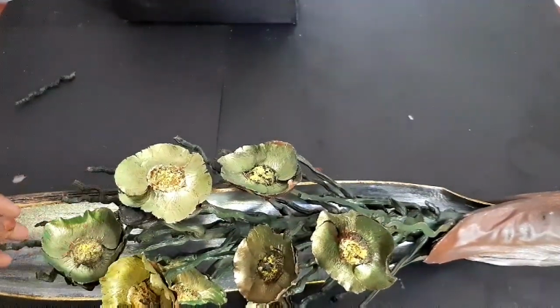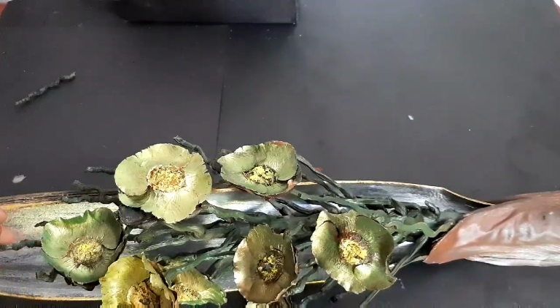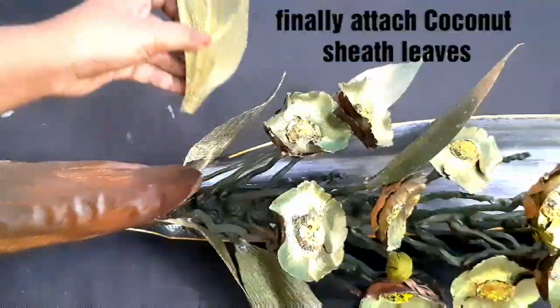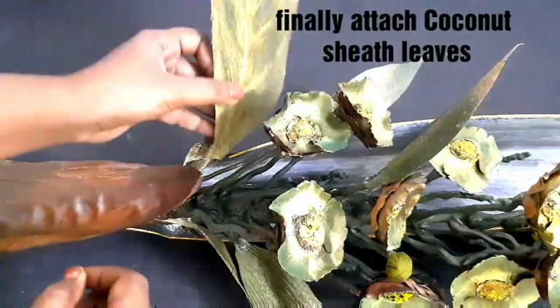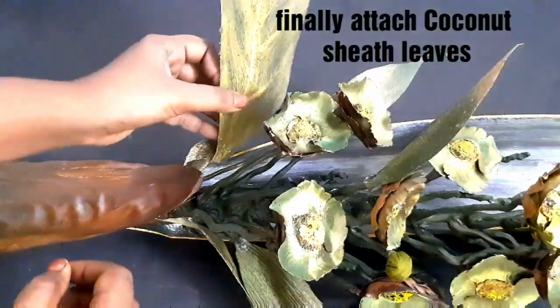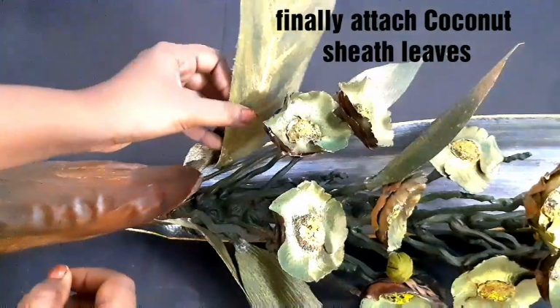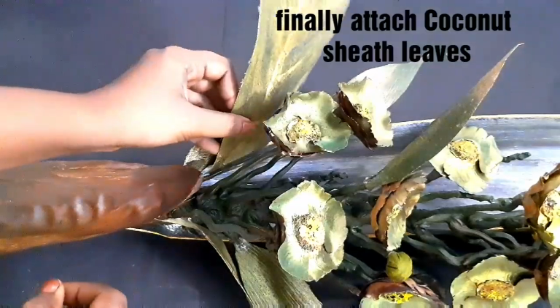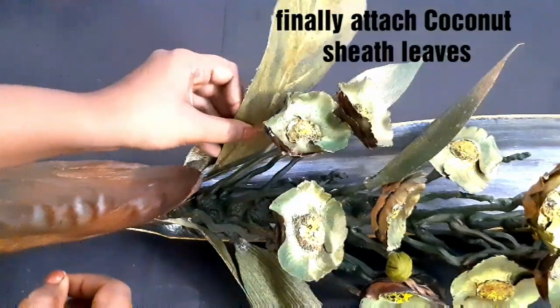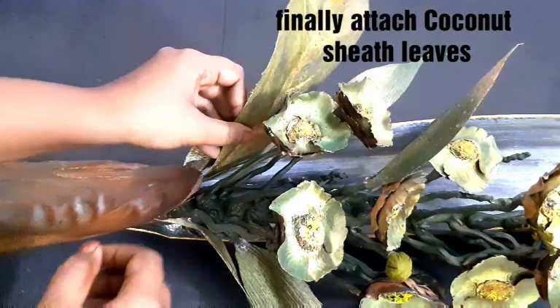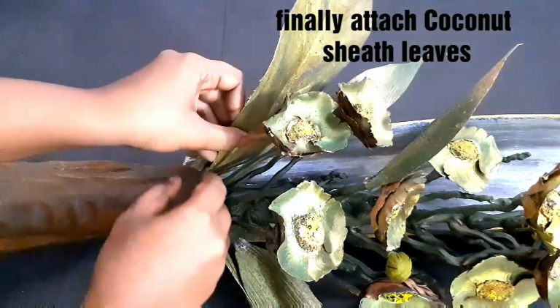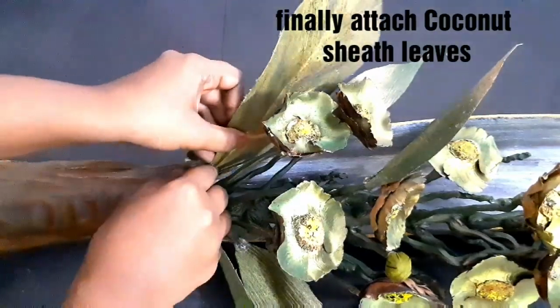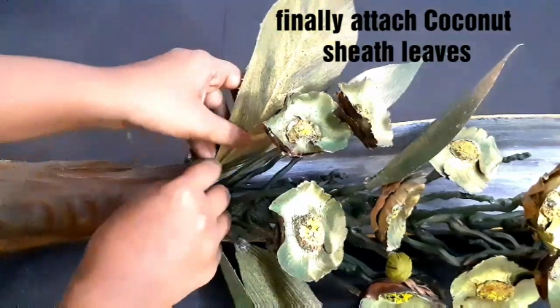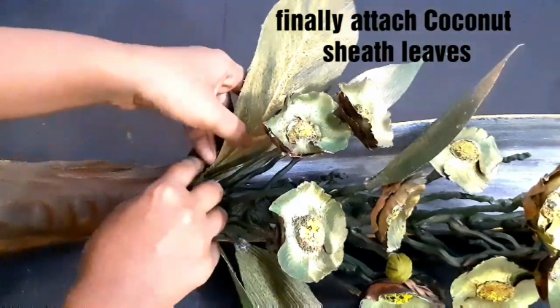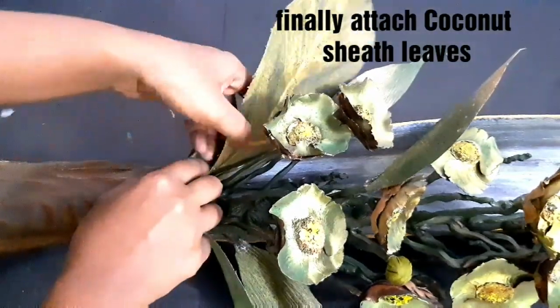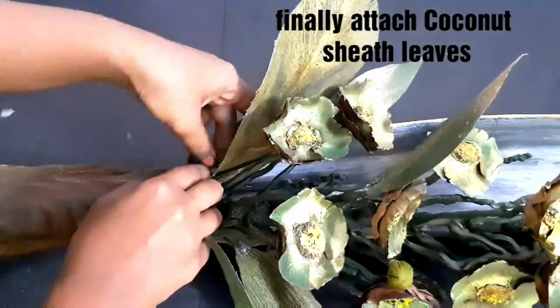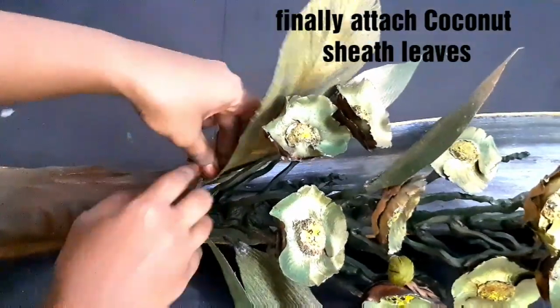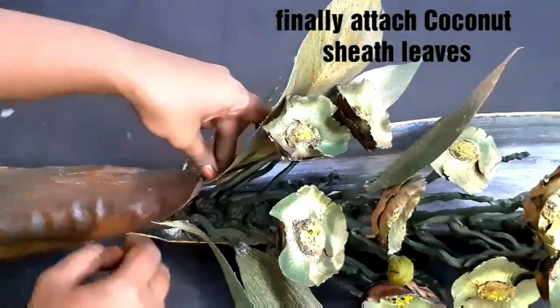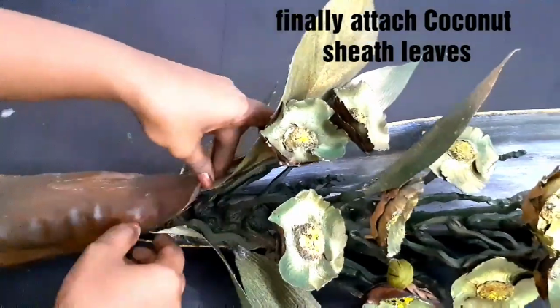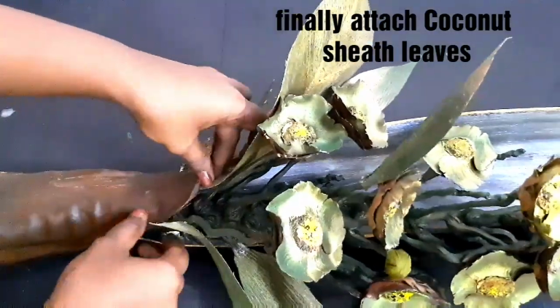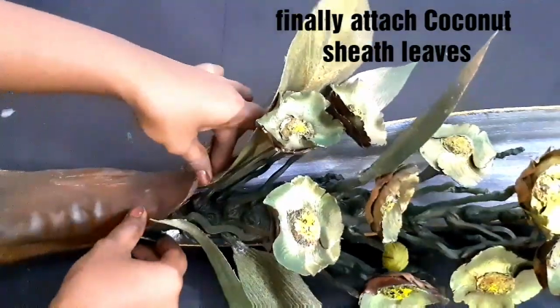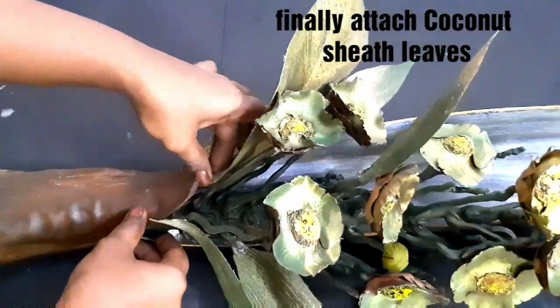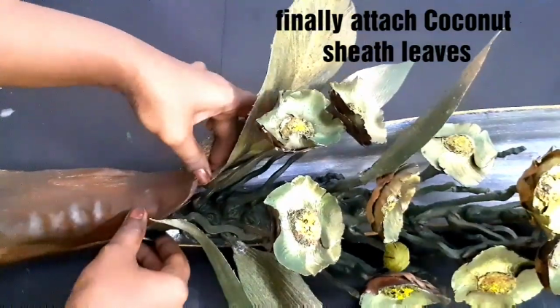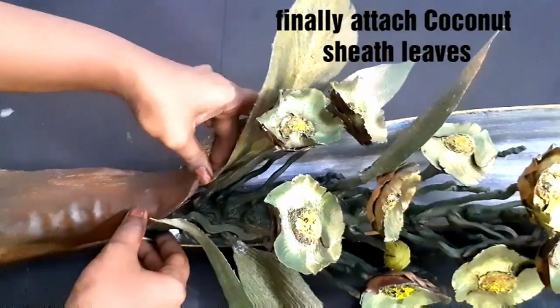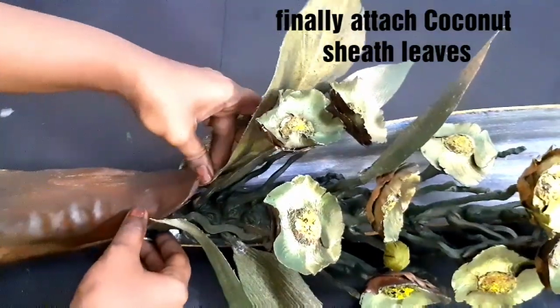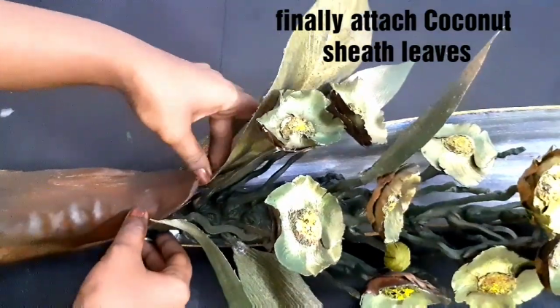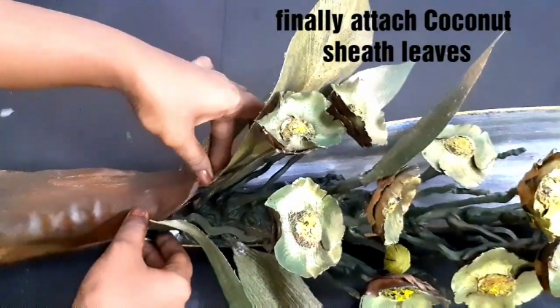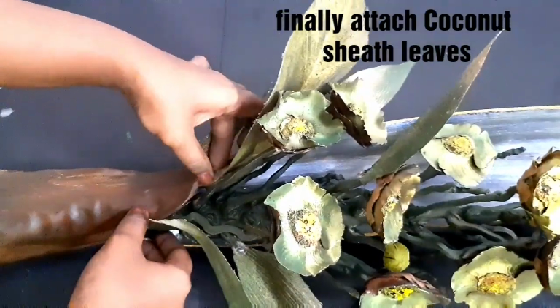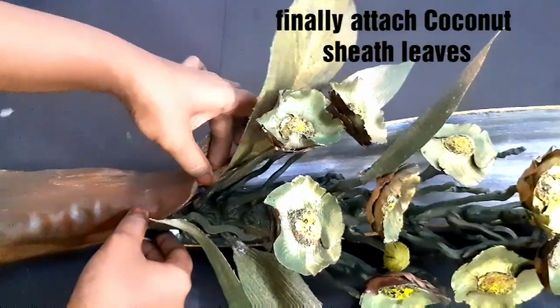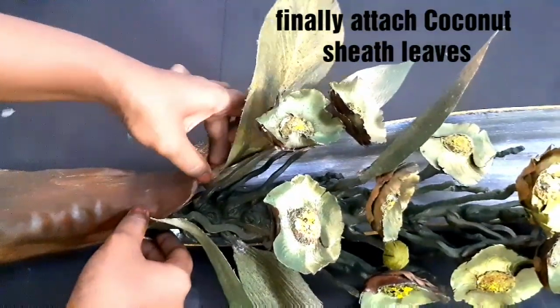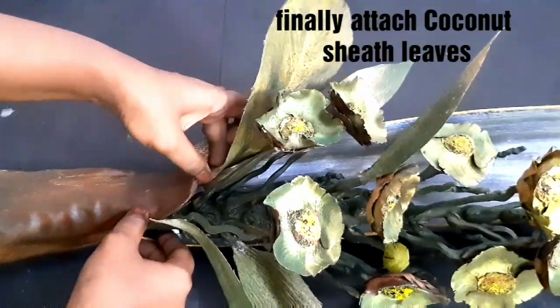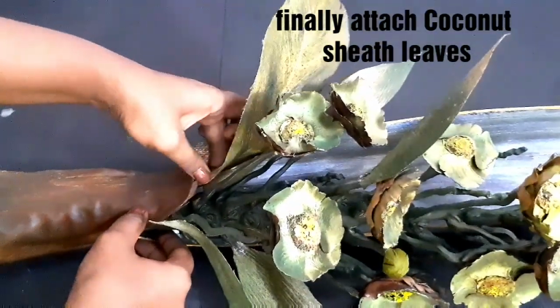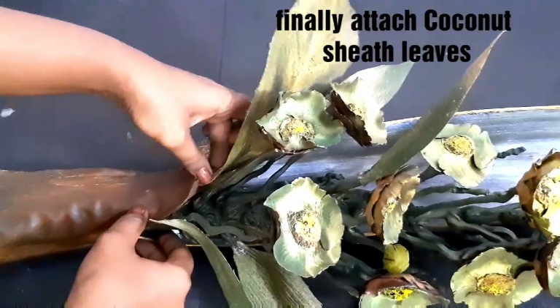Click the description box below to learn how to make these leaves using coconut sheath.